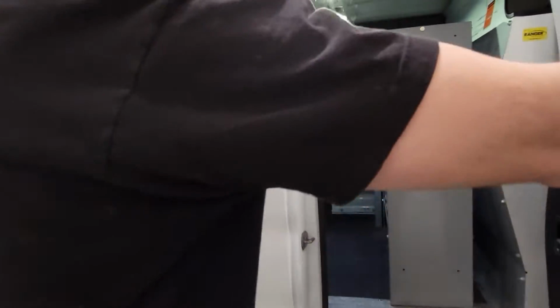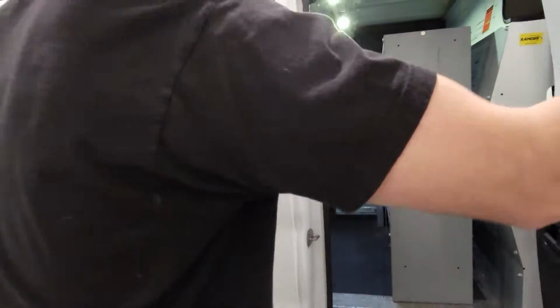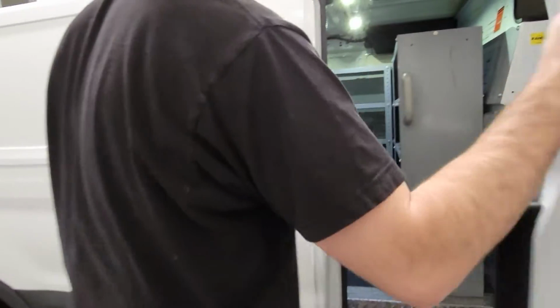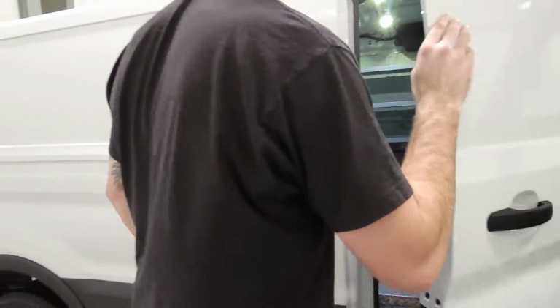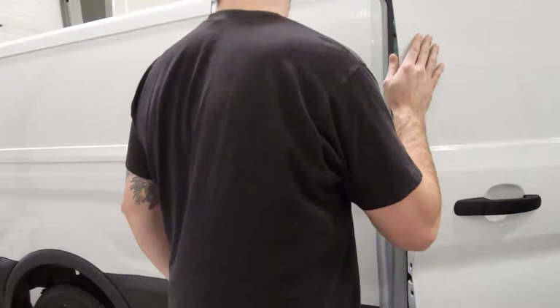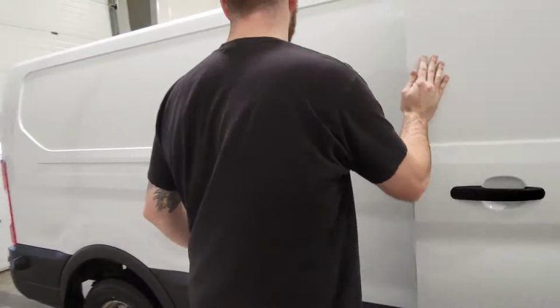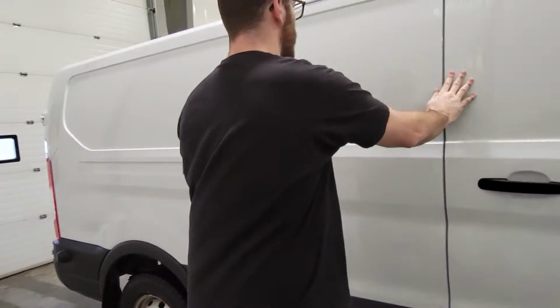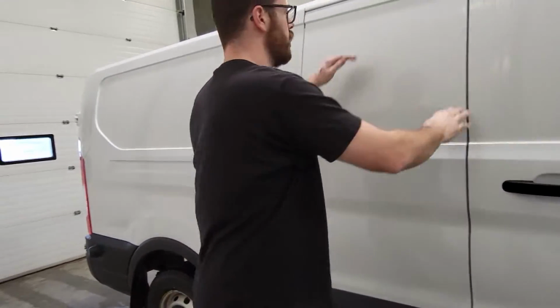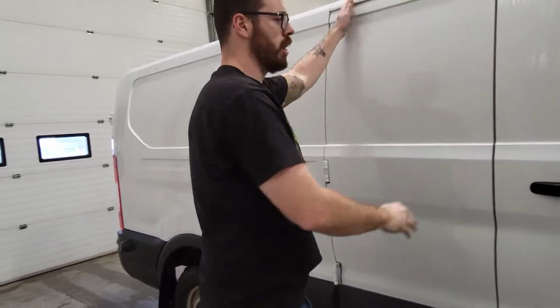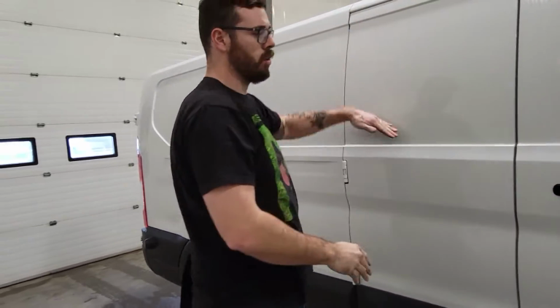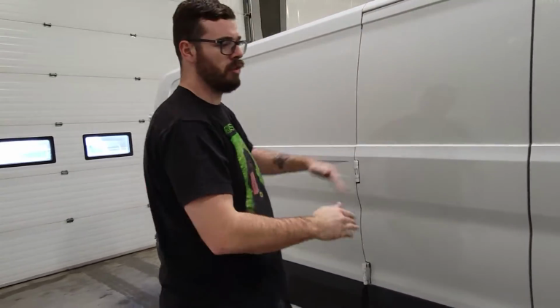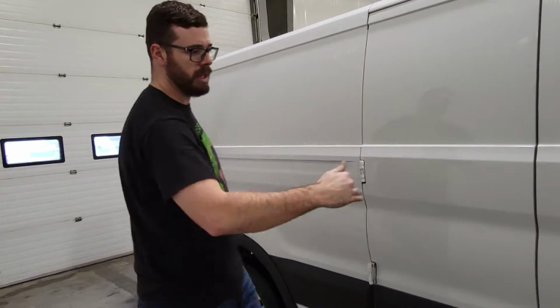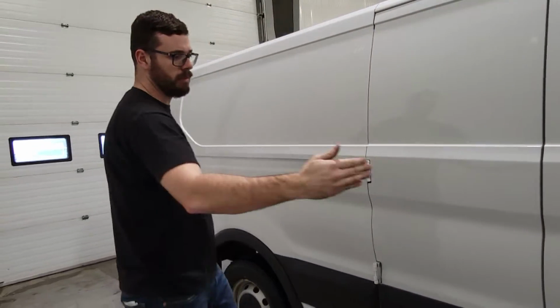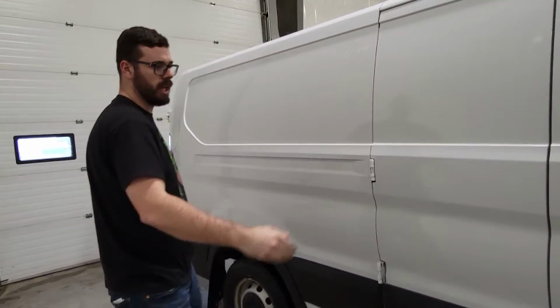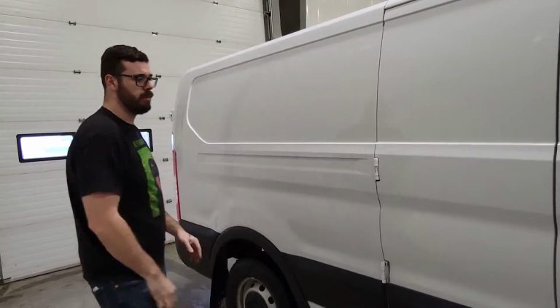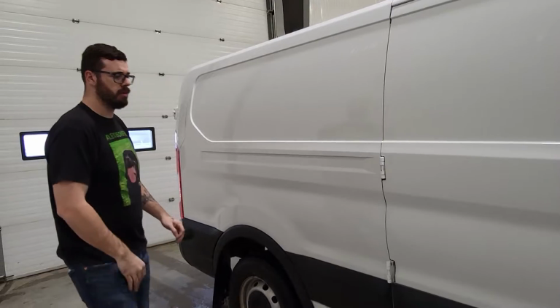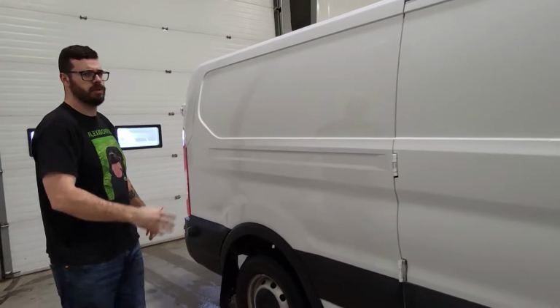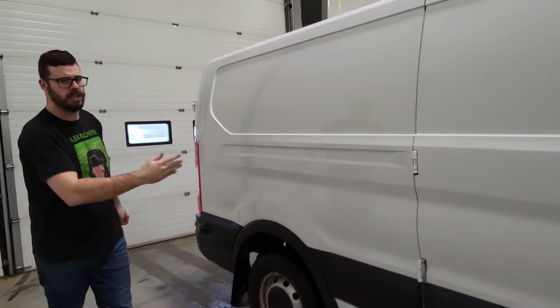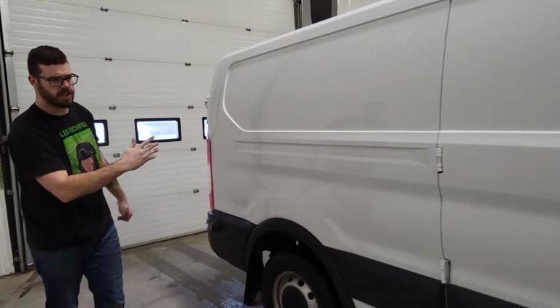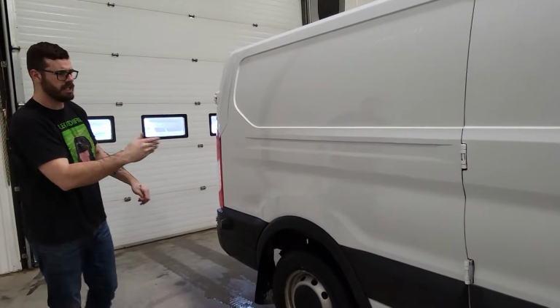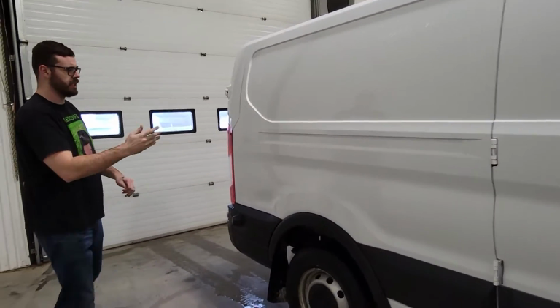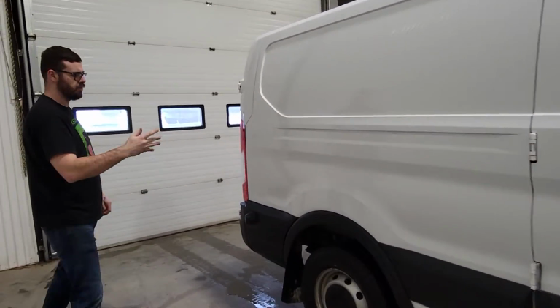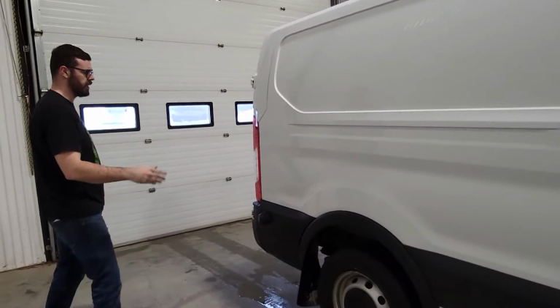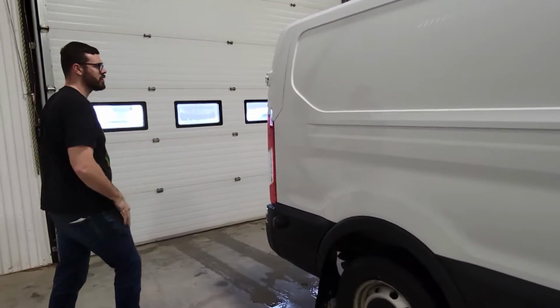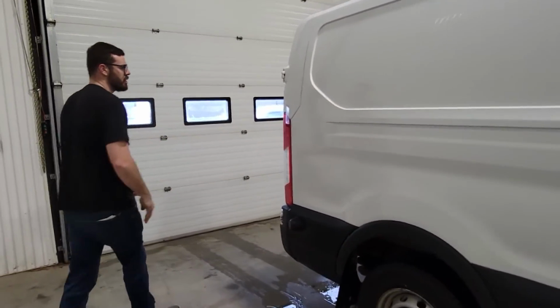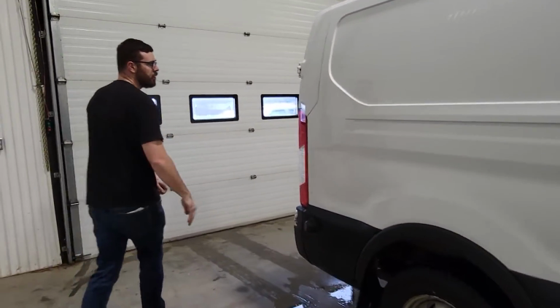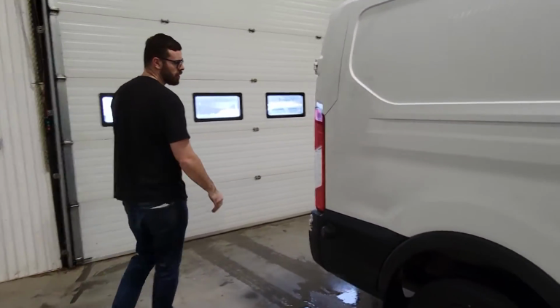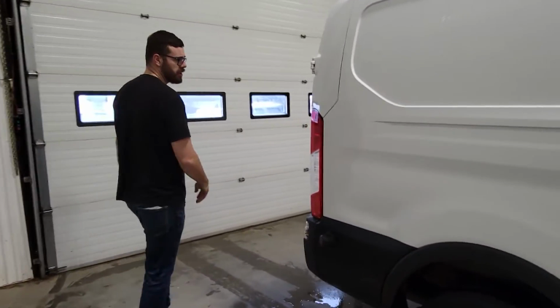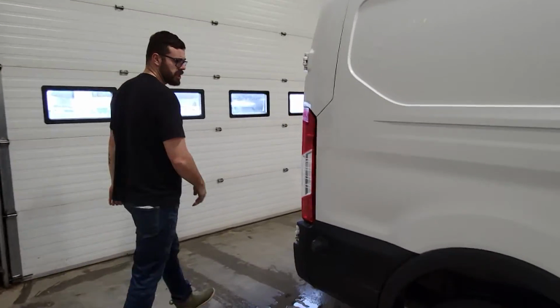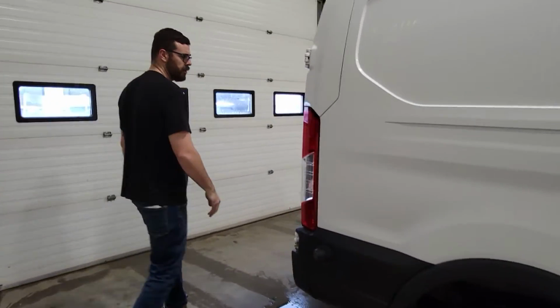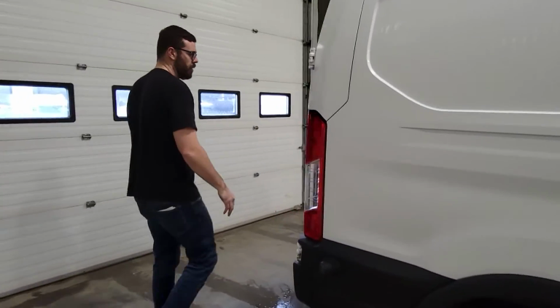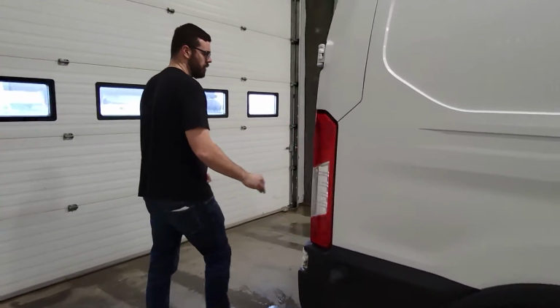This one is a low roof medium length model, so it is 18 to 20 inches longer than the standard model.